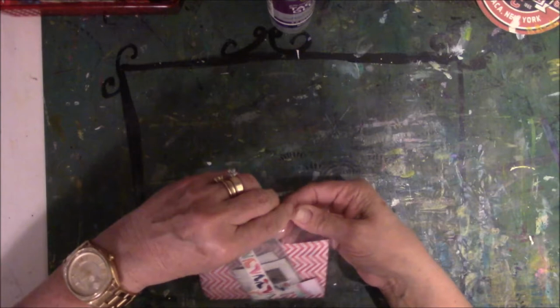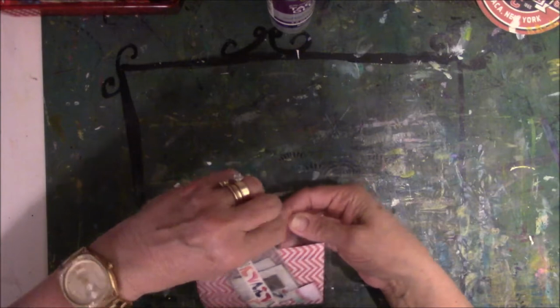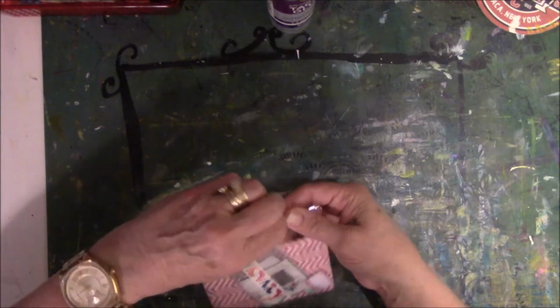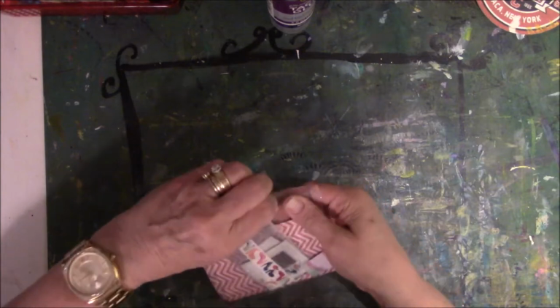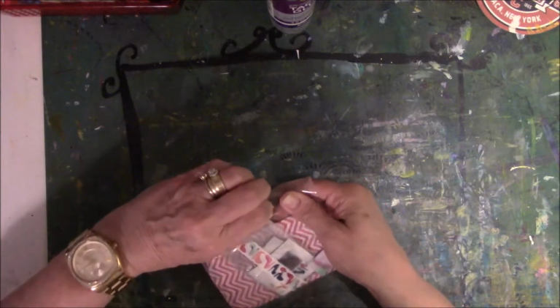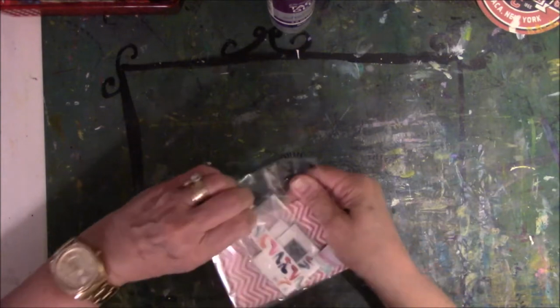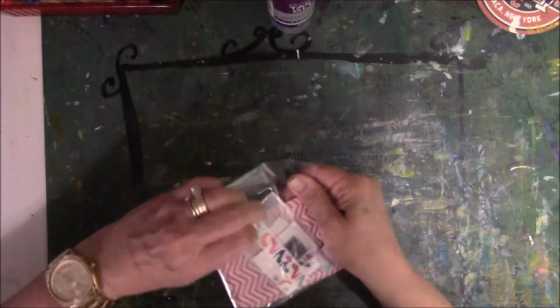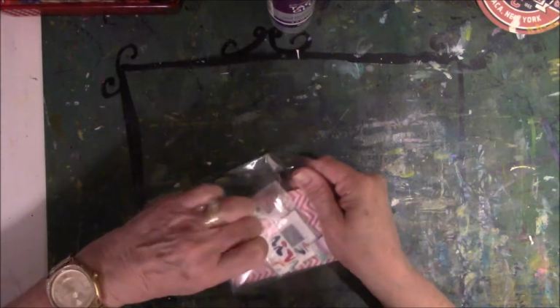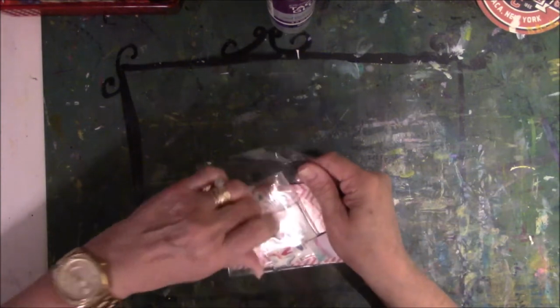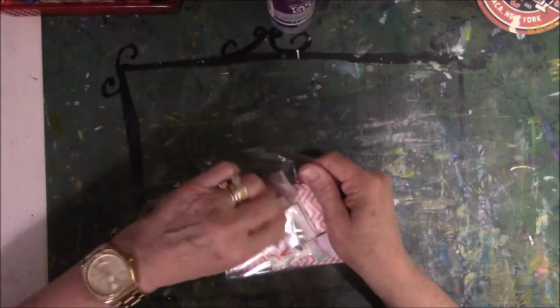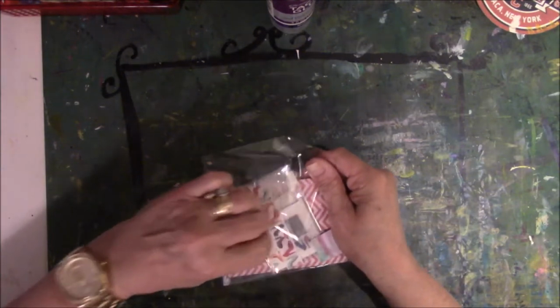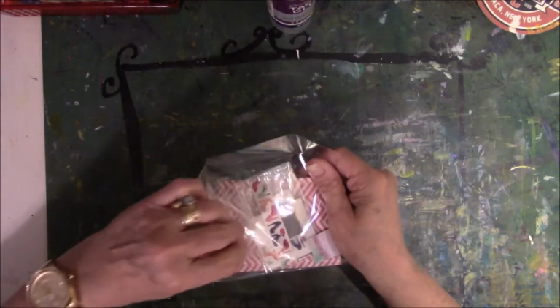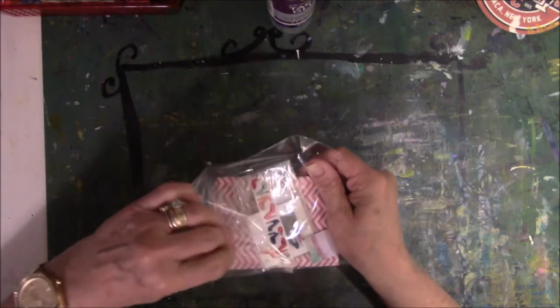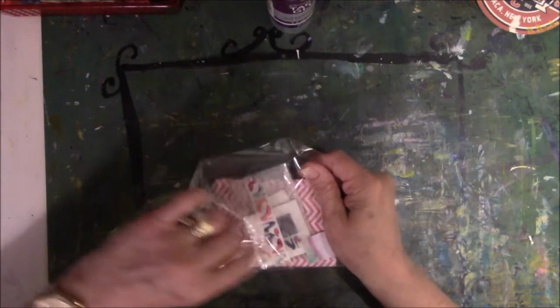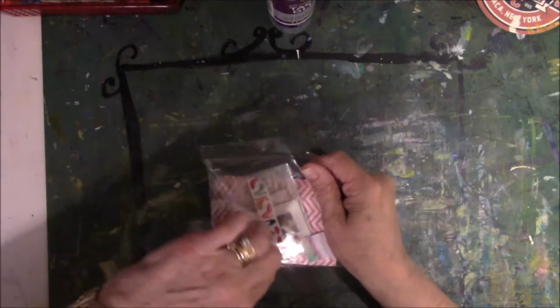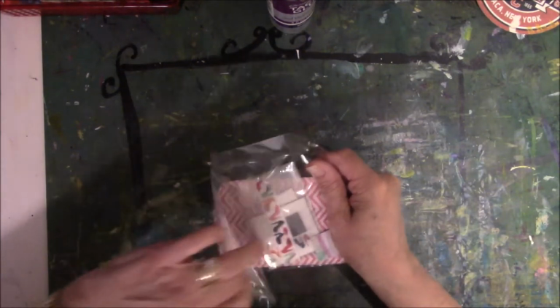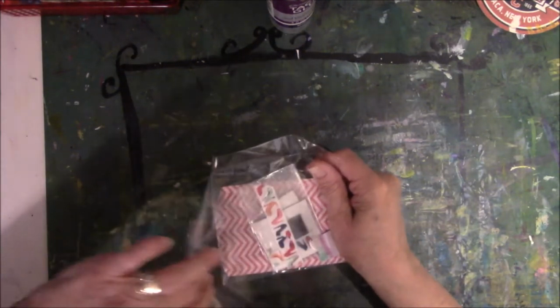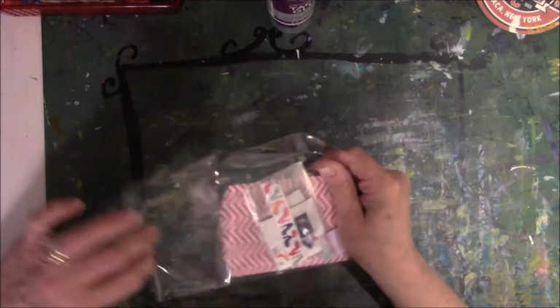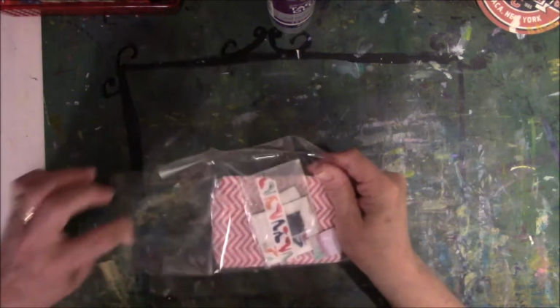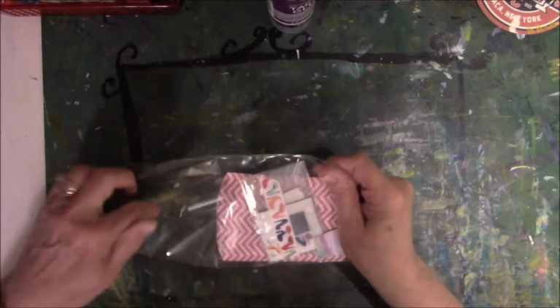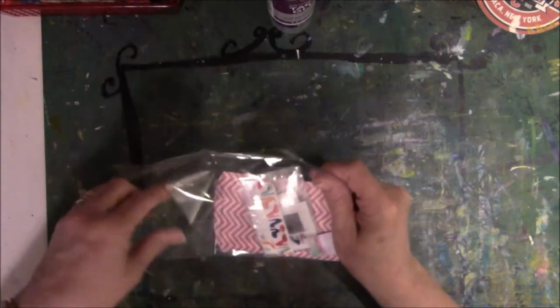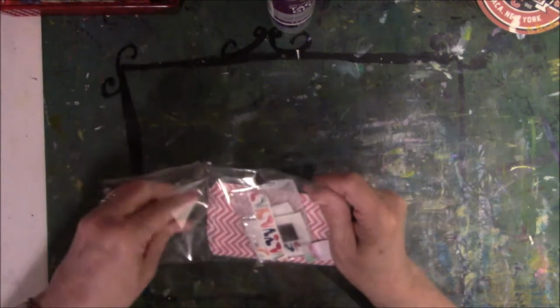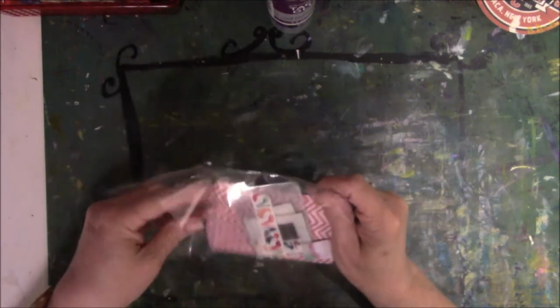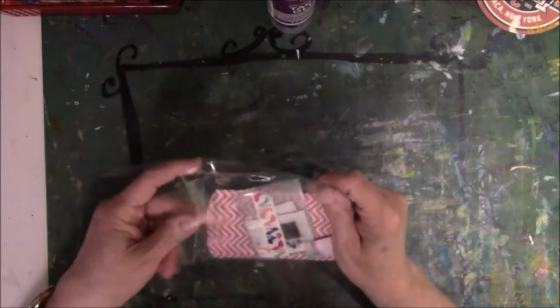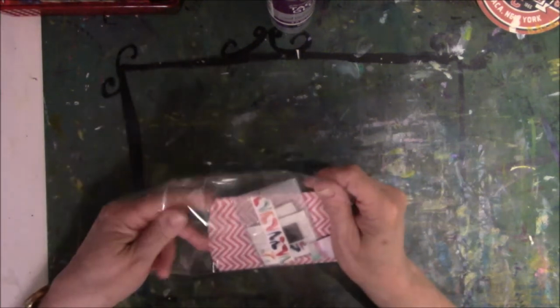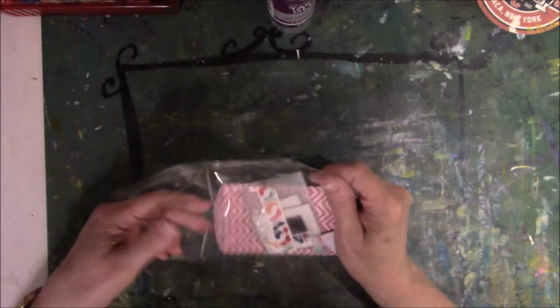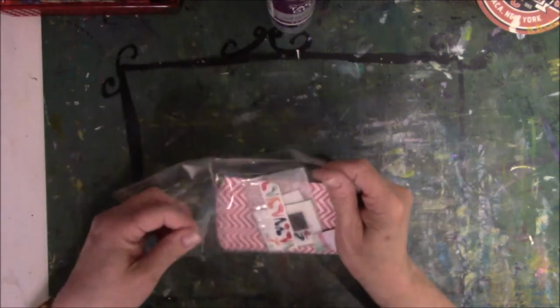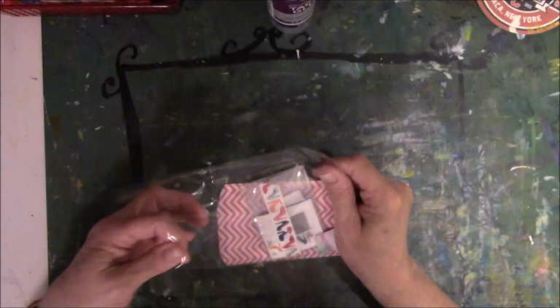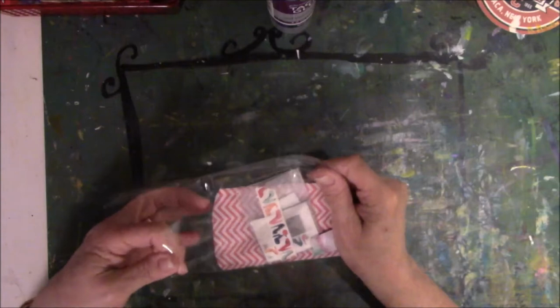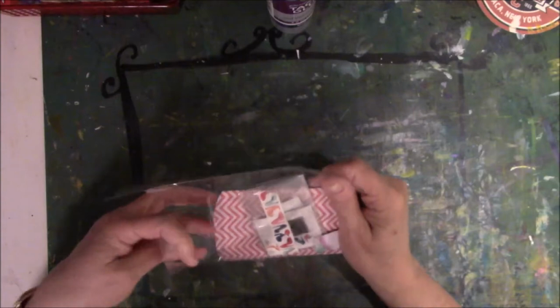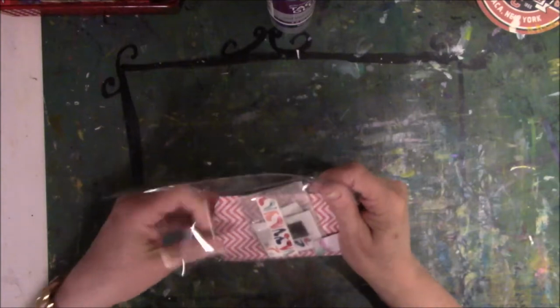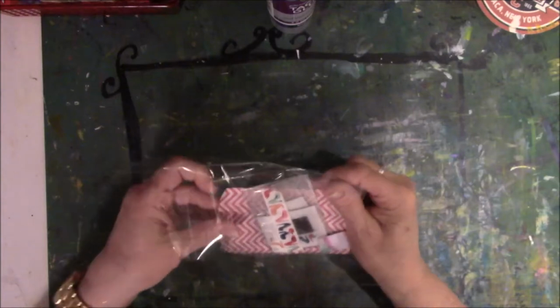I just went to the mailbox. They were in a honking envelope — they're such little tiny things.